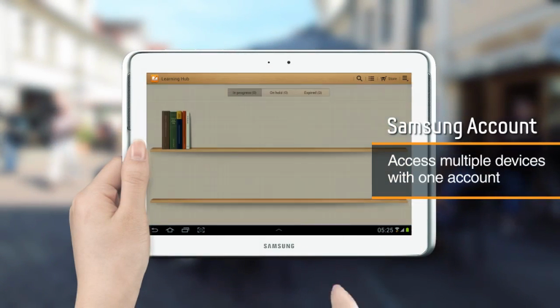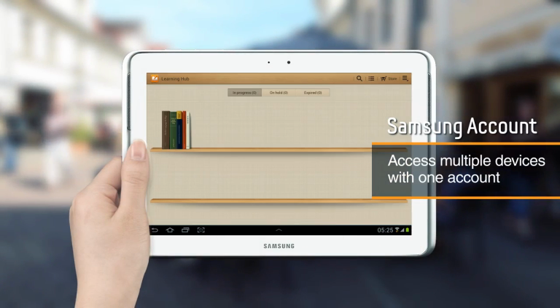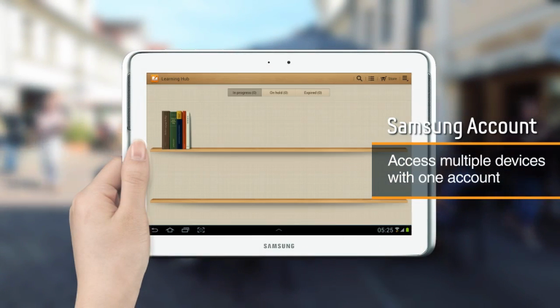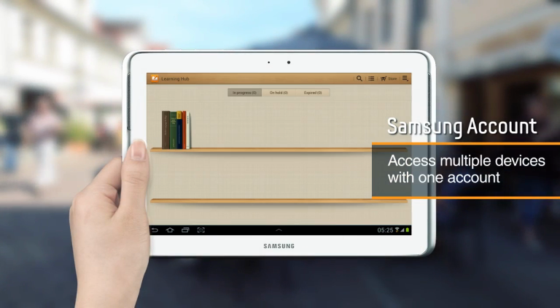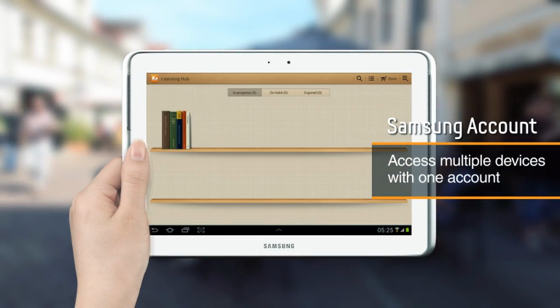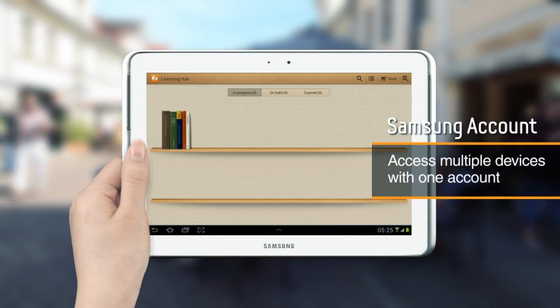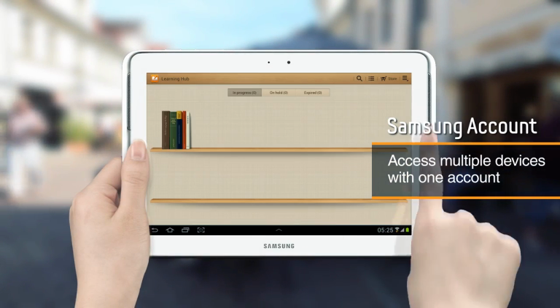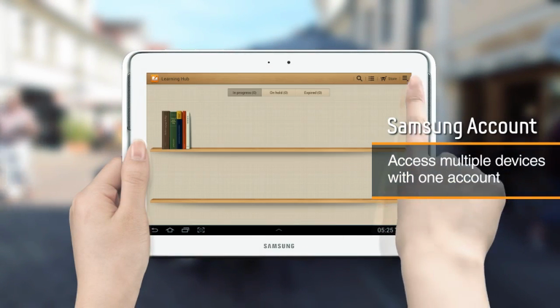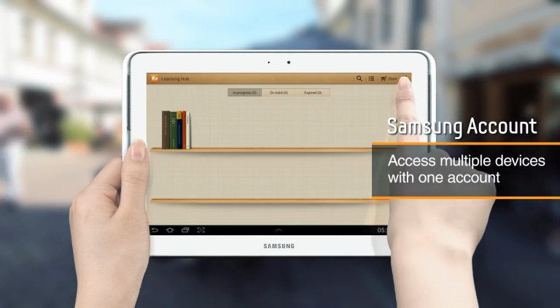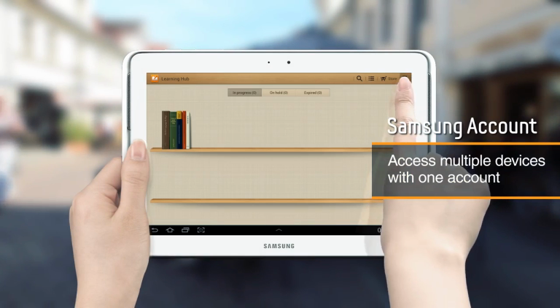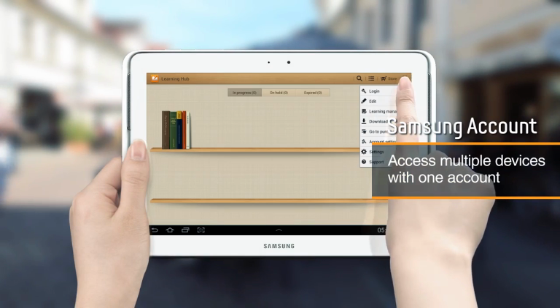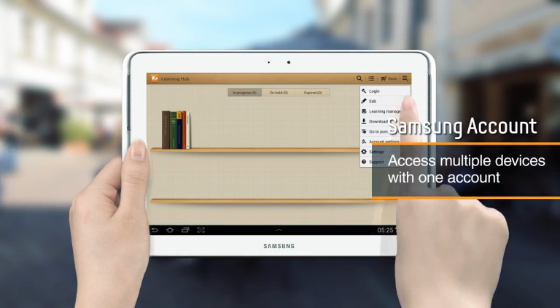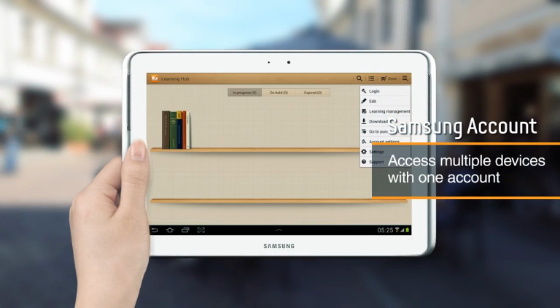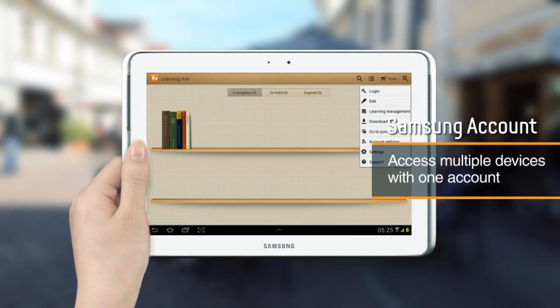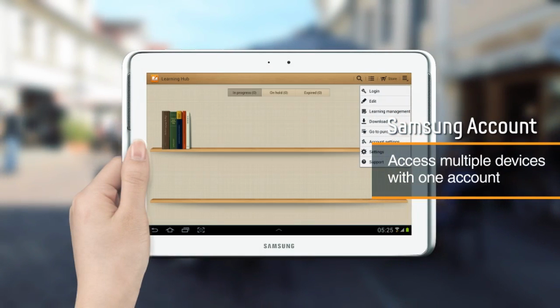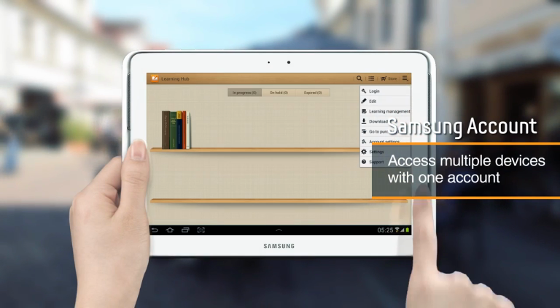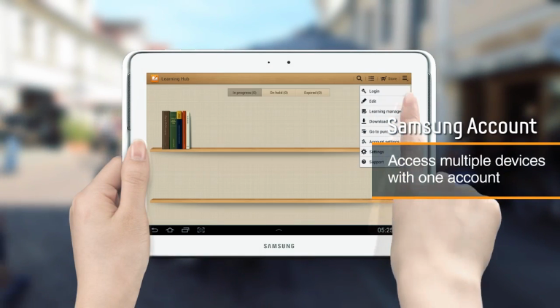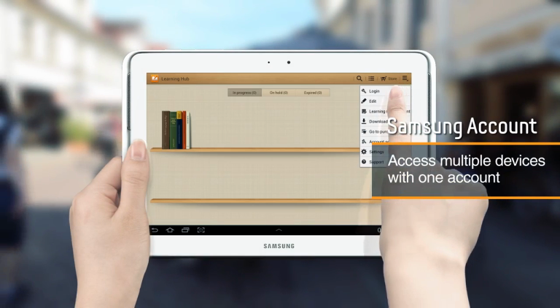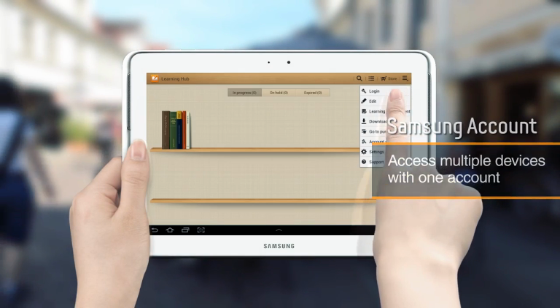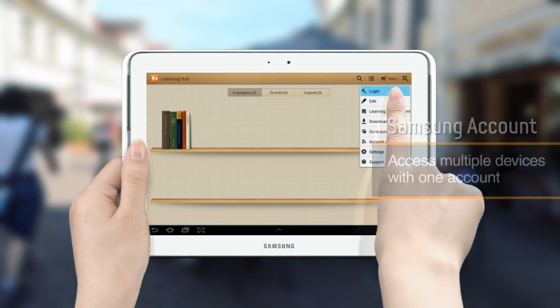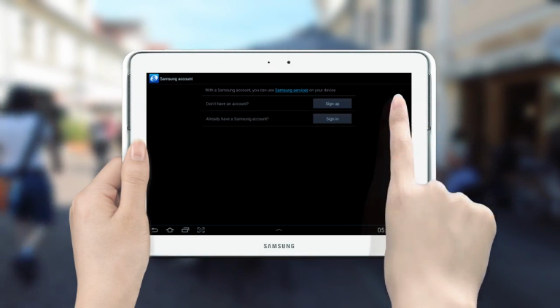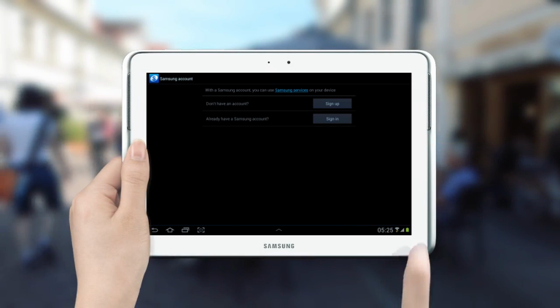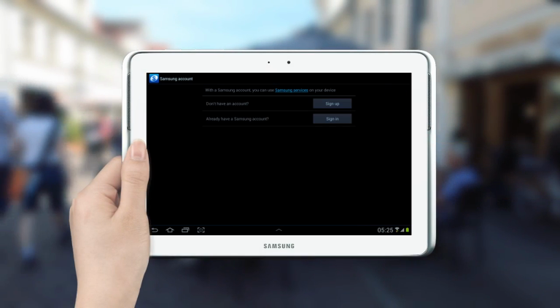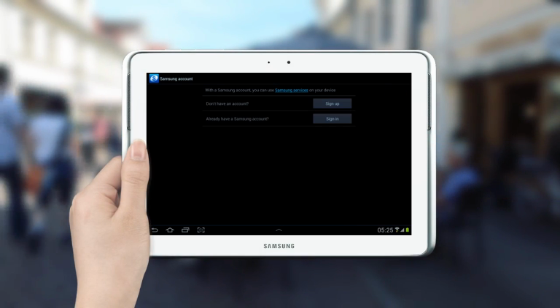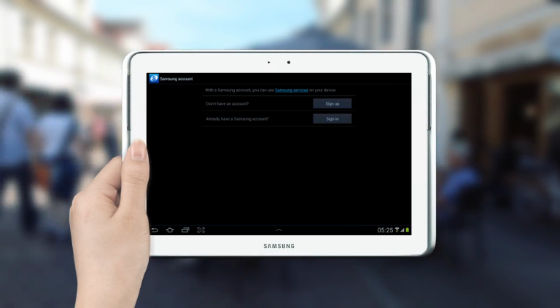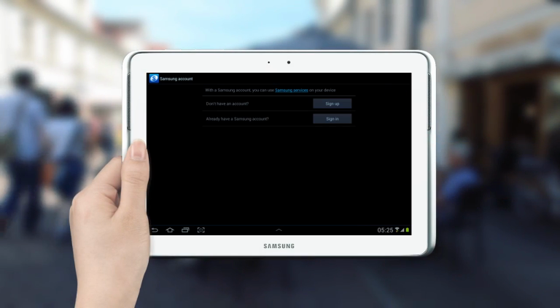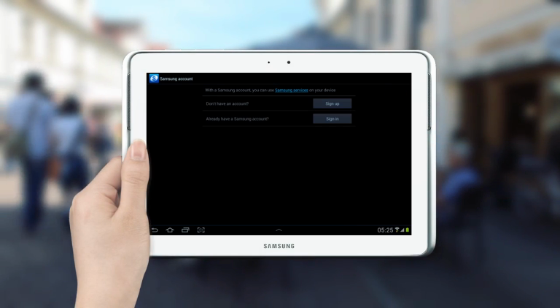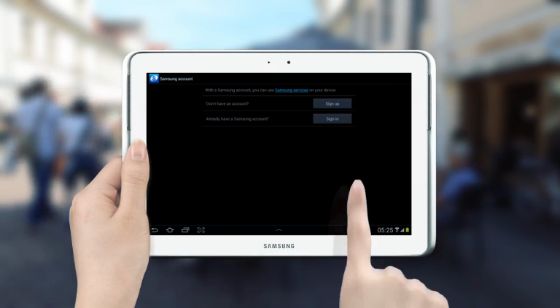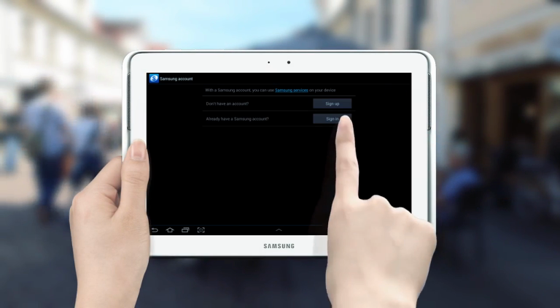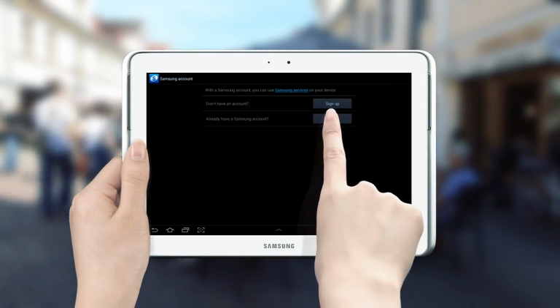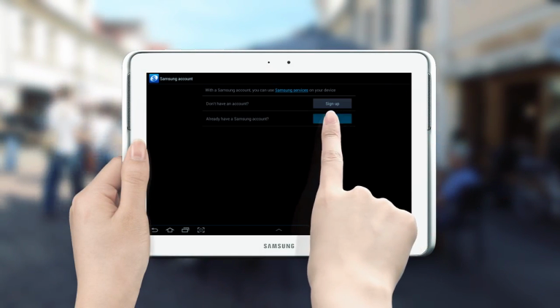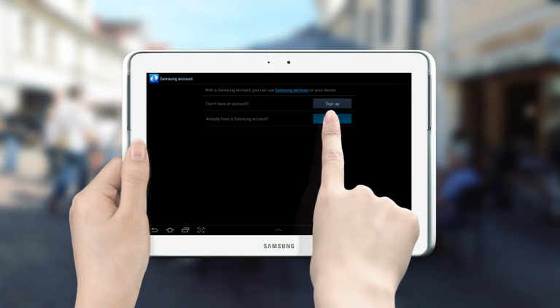To run Learning Hub, you first need to open a Samsung account. Let's start Learning Hub now.